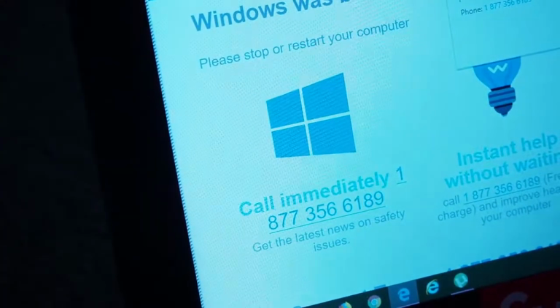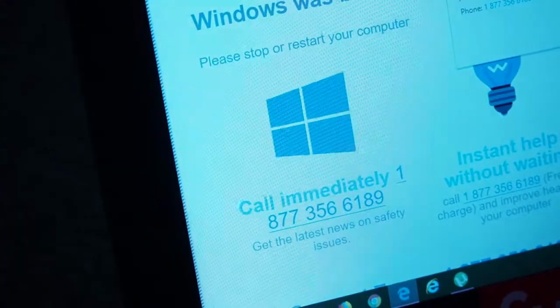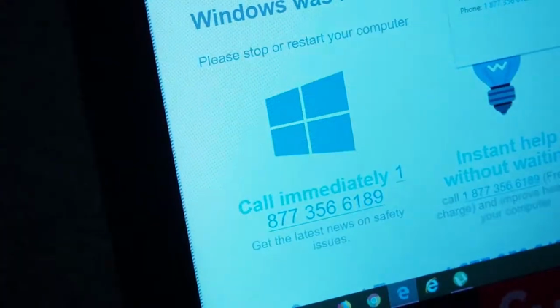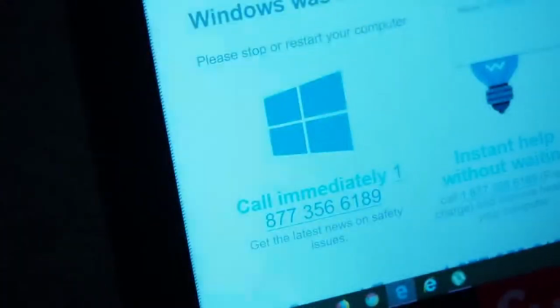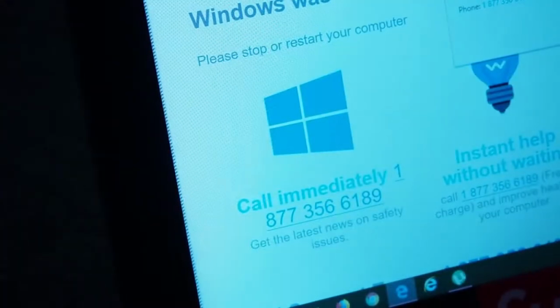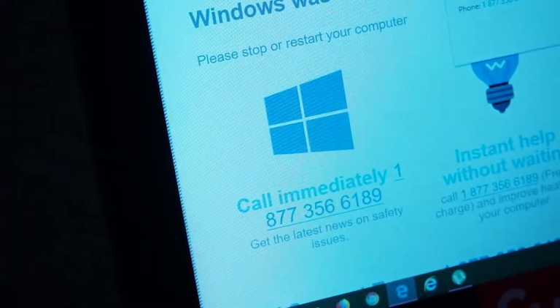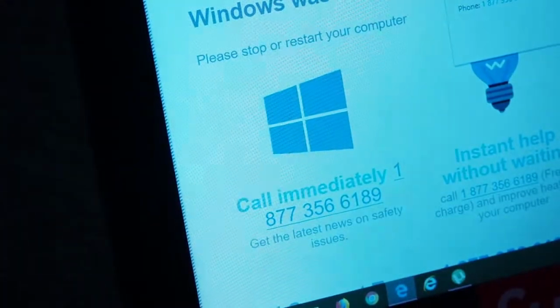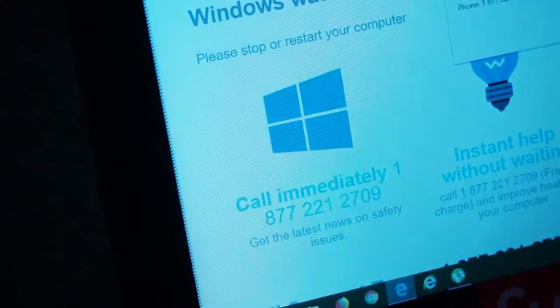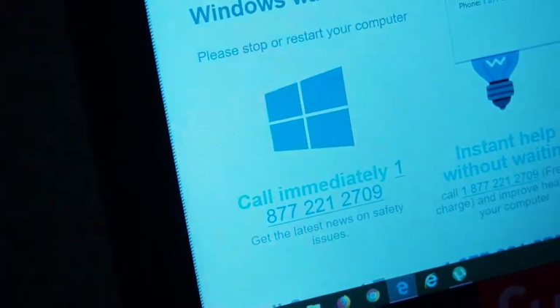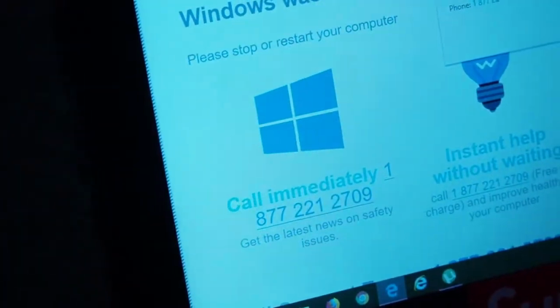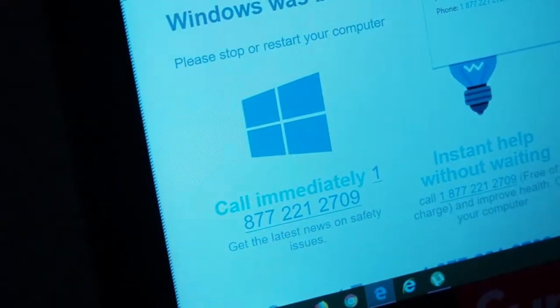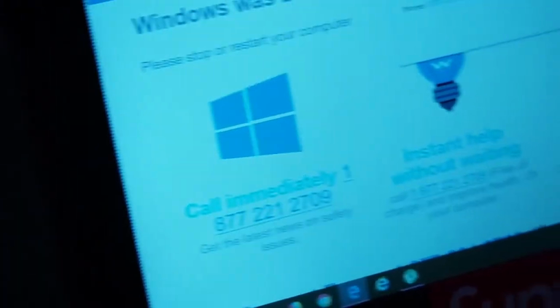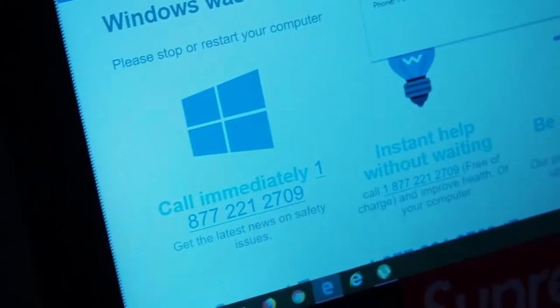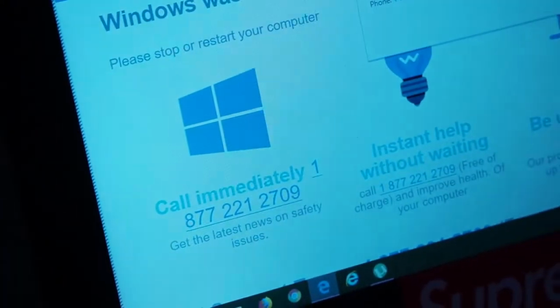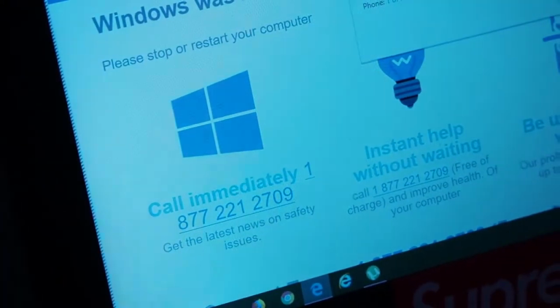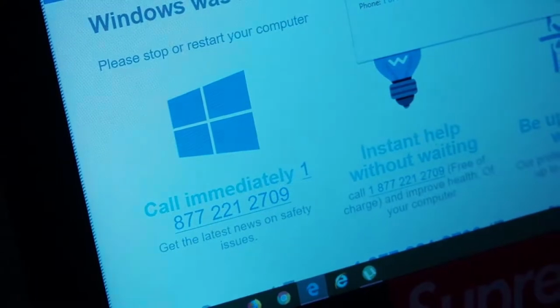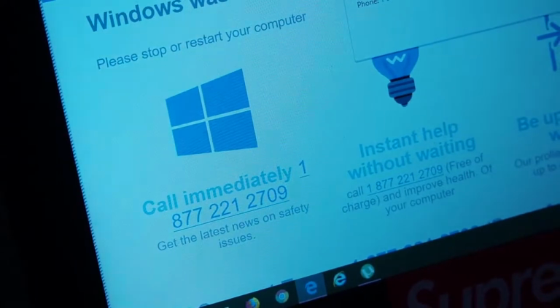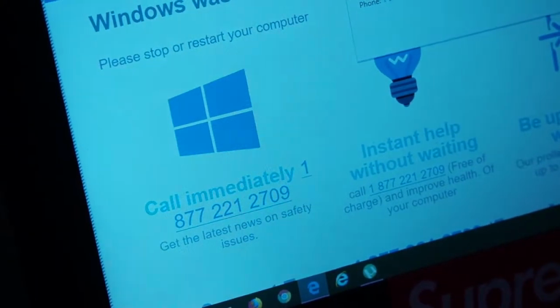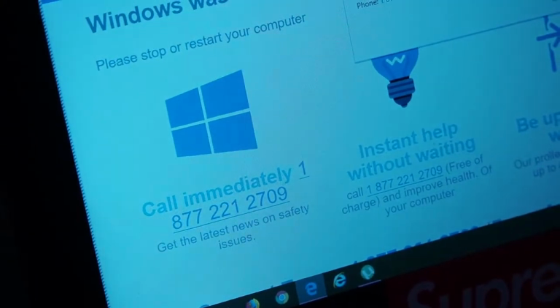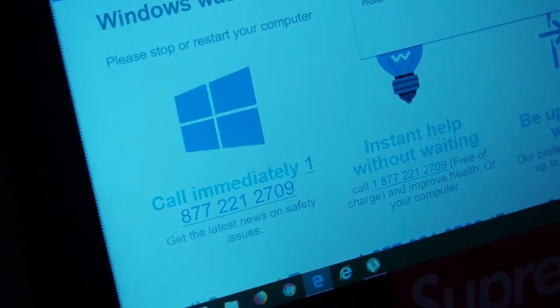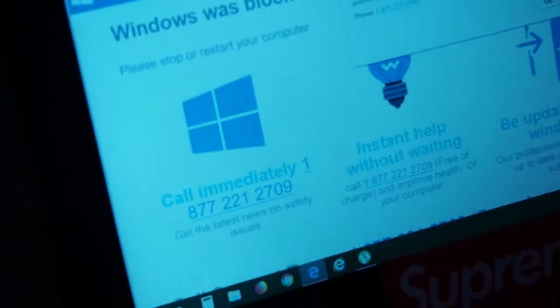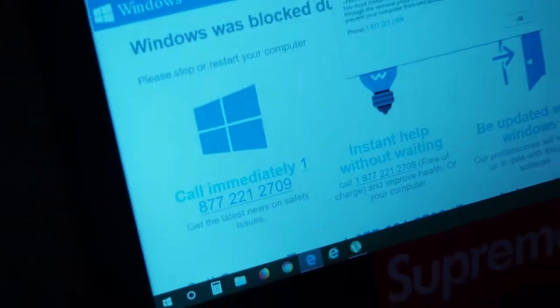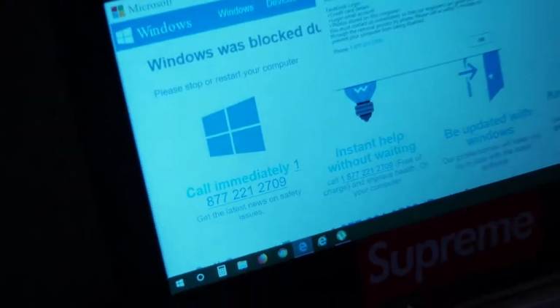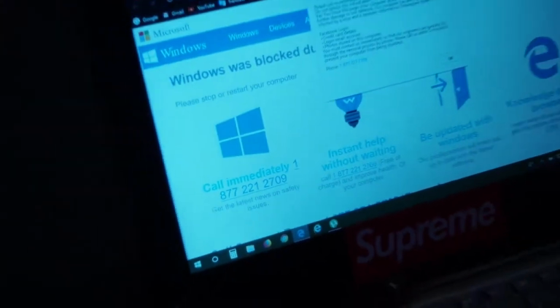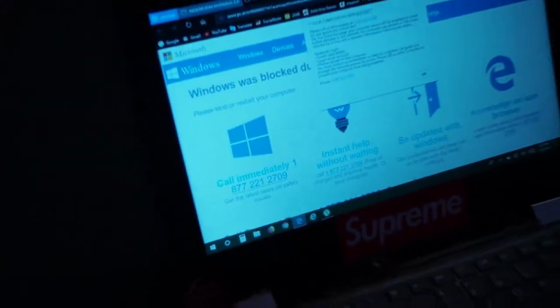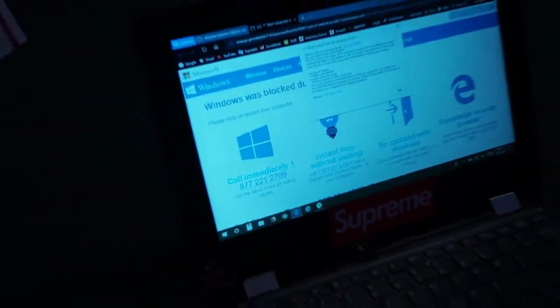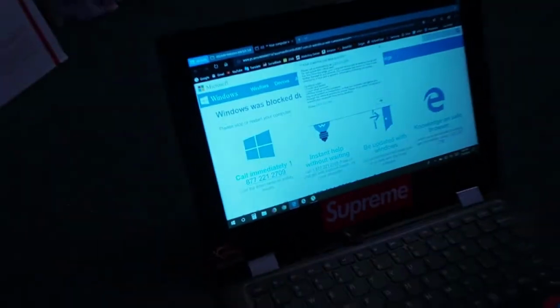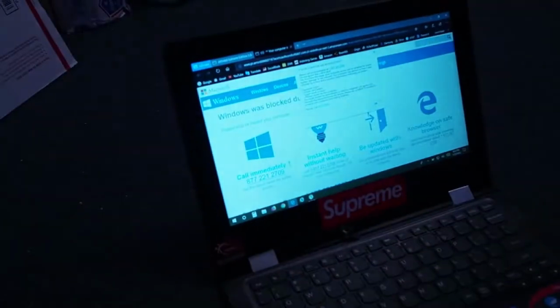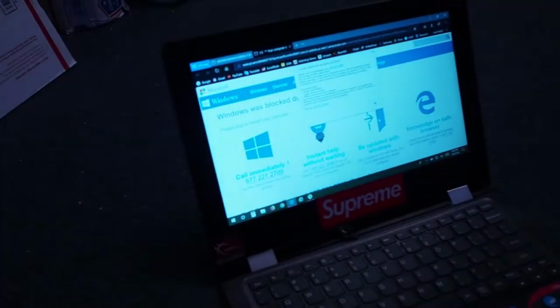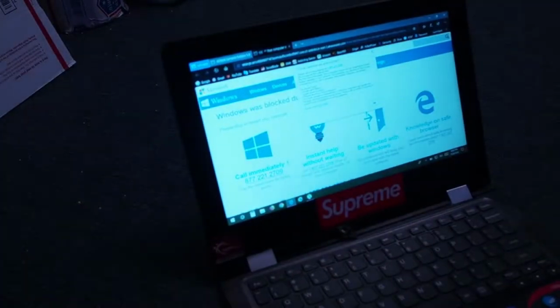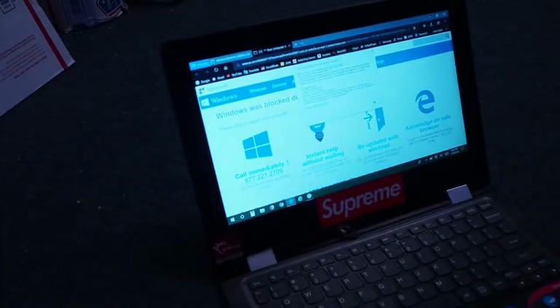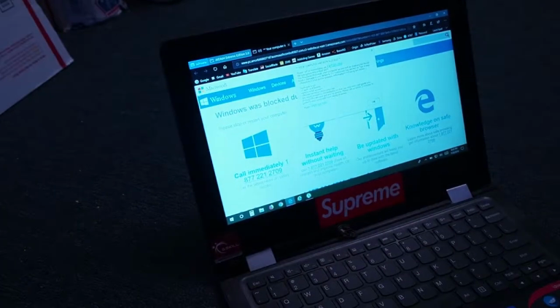Guys, I just got this pop-up. Make sure you call these guys whenever you get a chance — they're scammers. I'm going to call them up very soon.